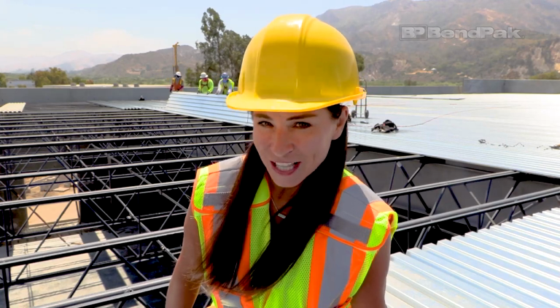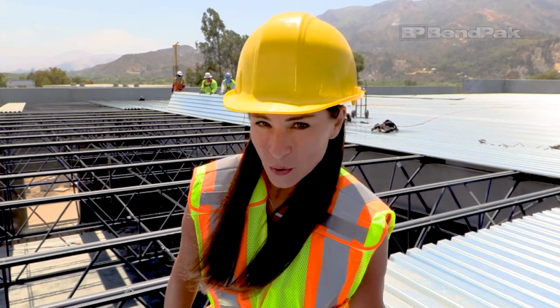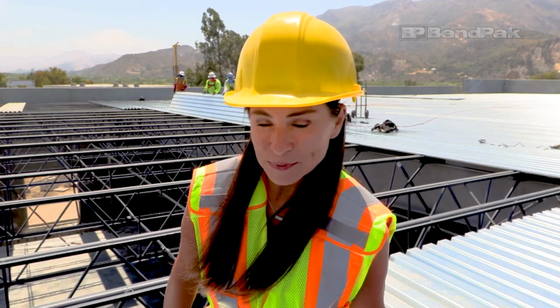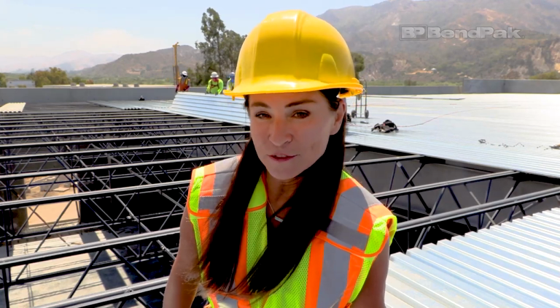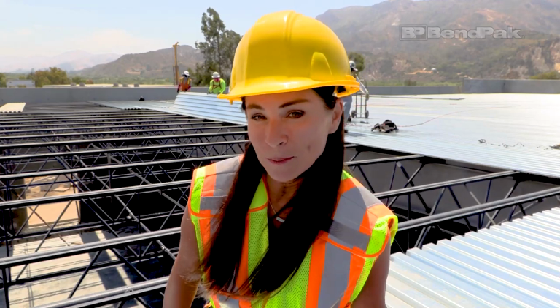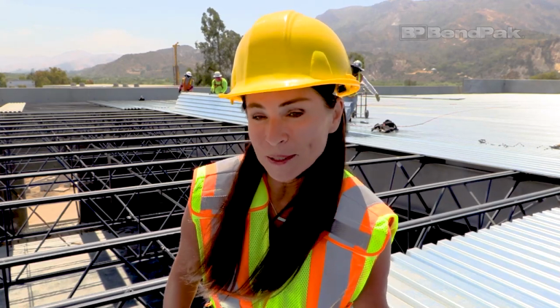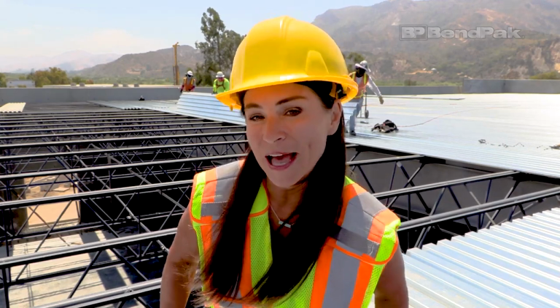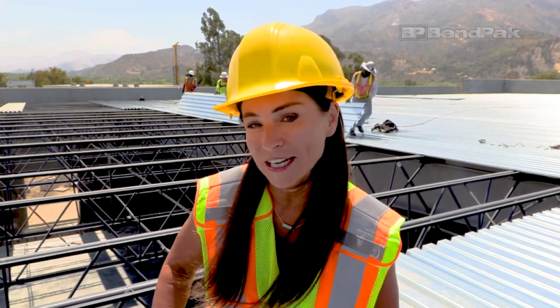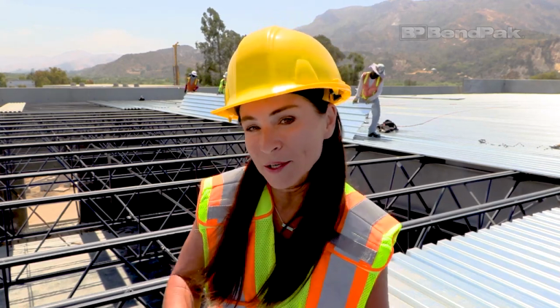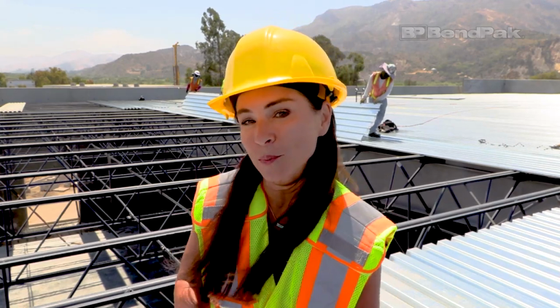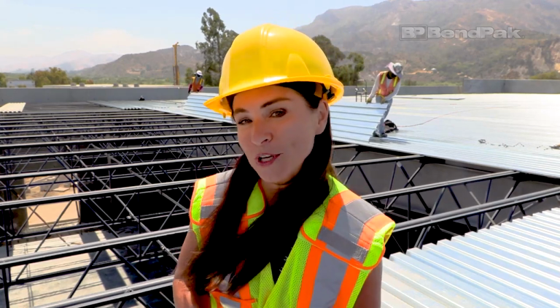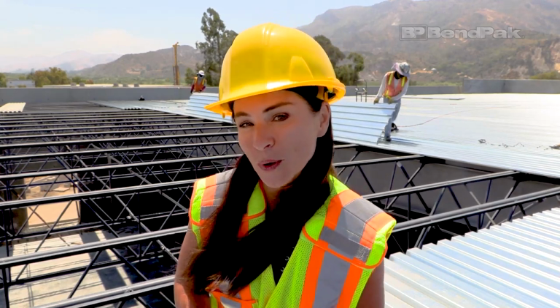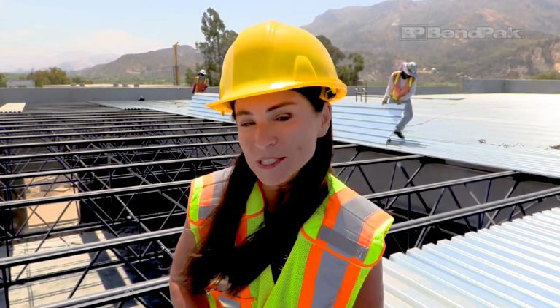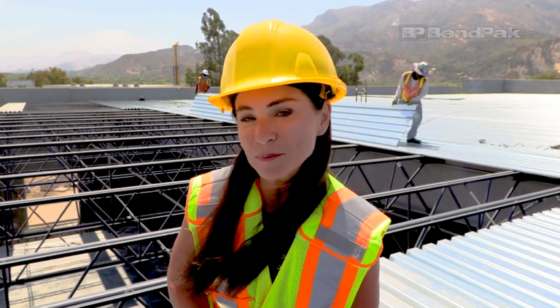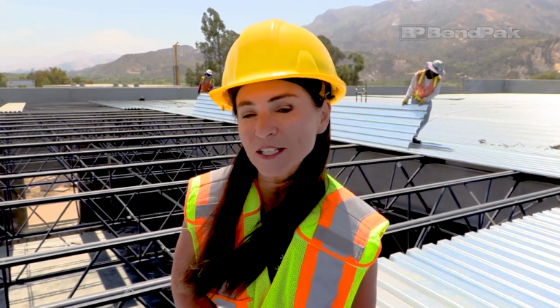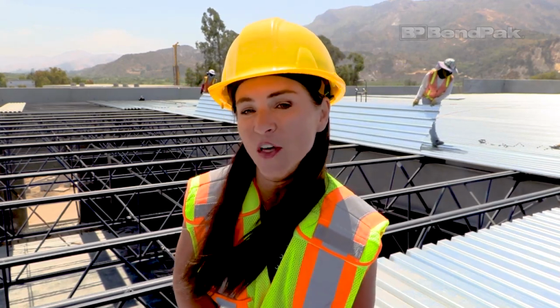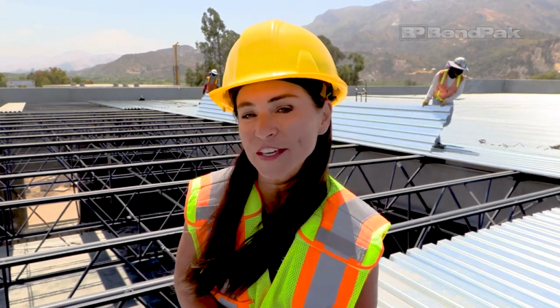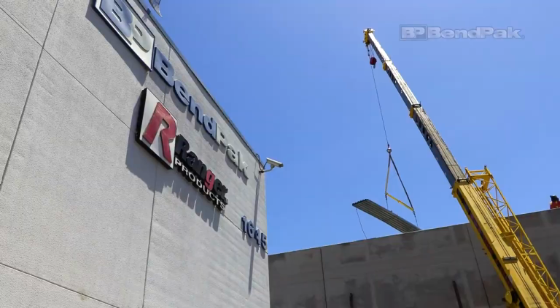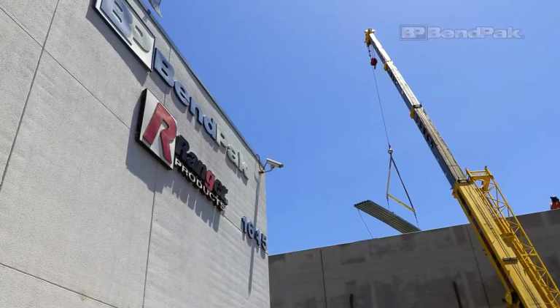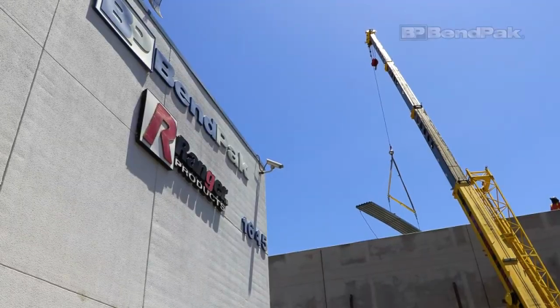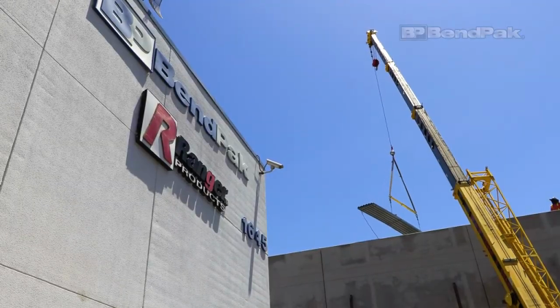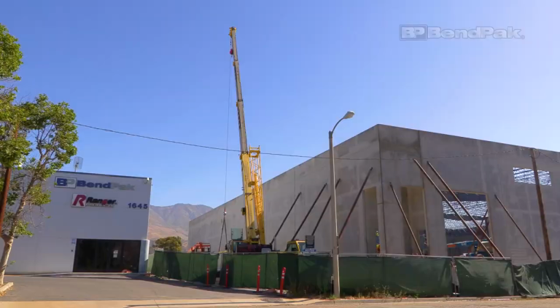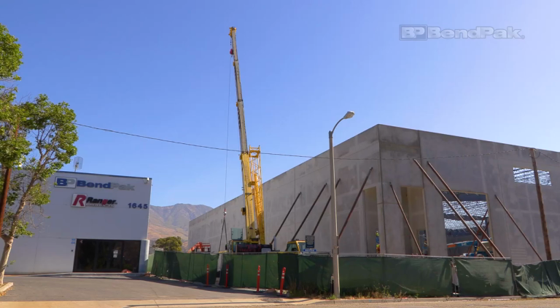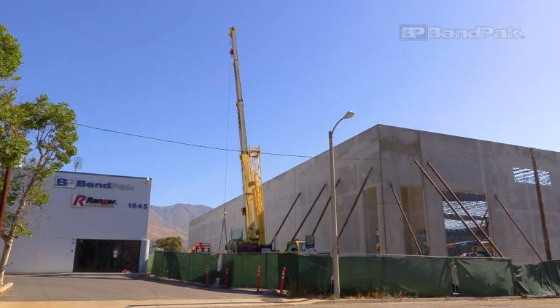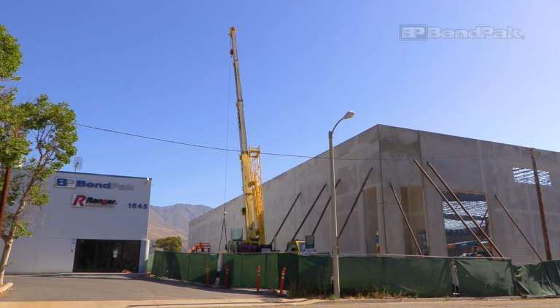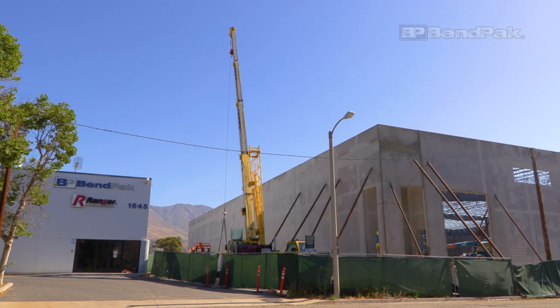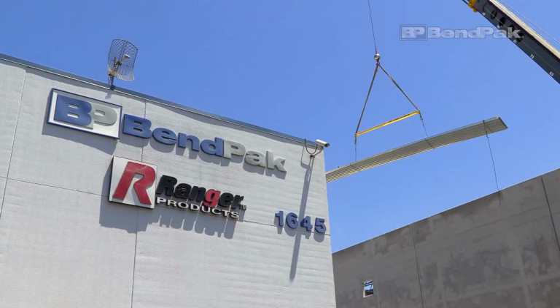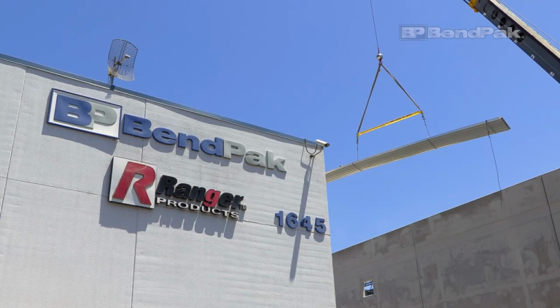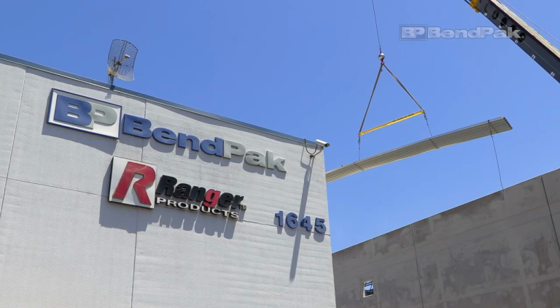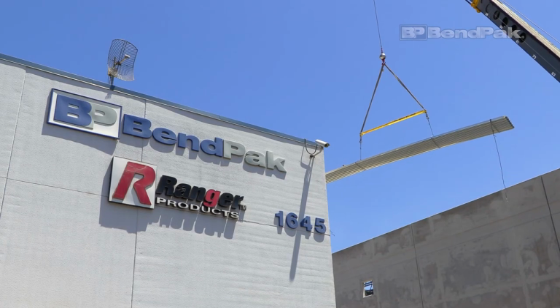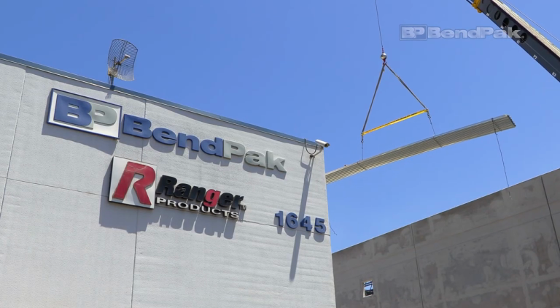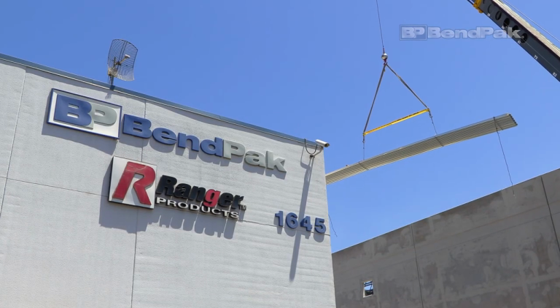Hello, I'm Jen from BendPak and I'm here to bring you up to speed on the expansion of our corporate headquarters in Southern California.